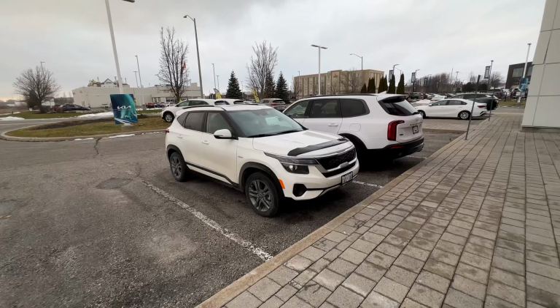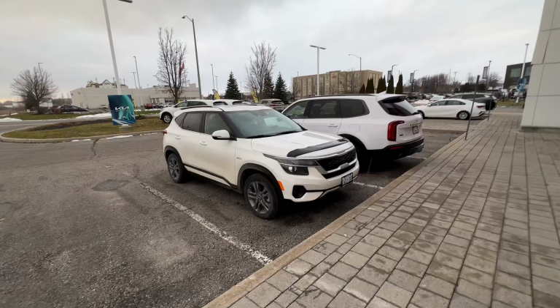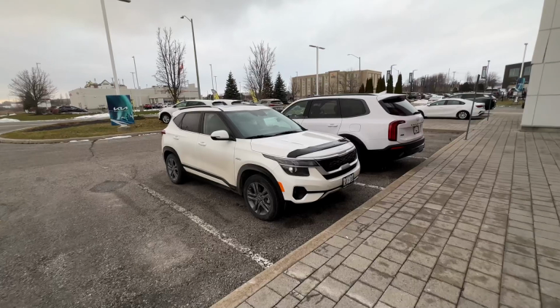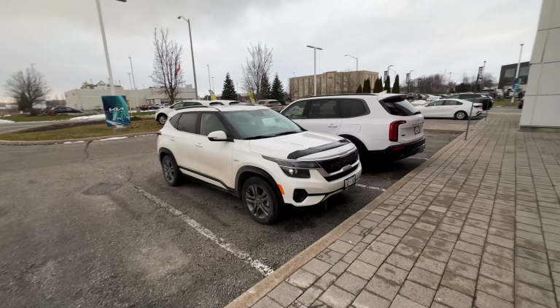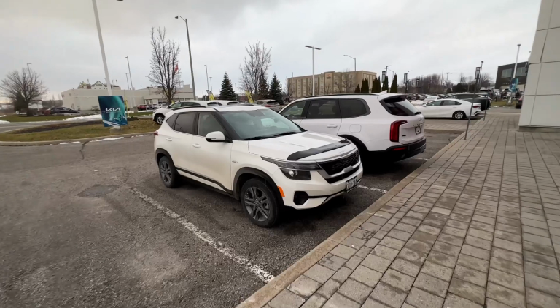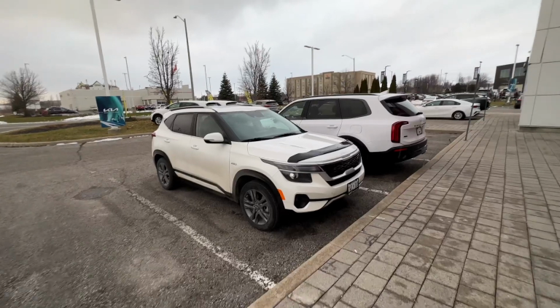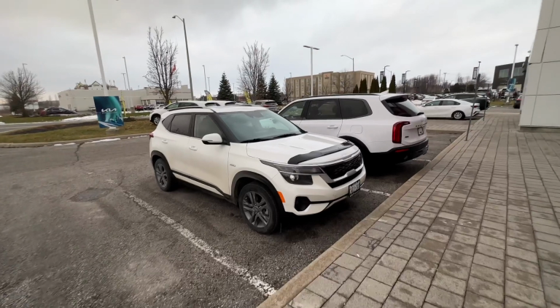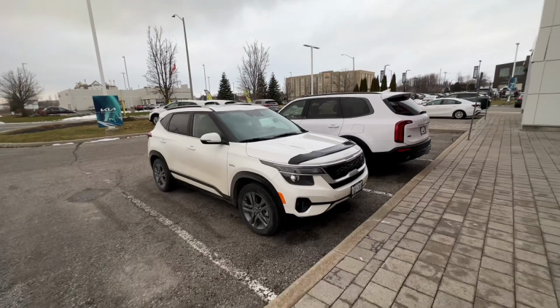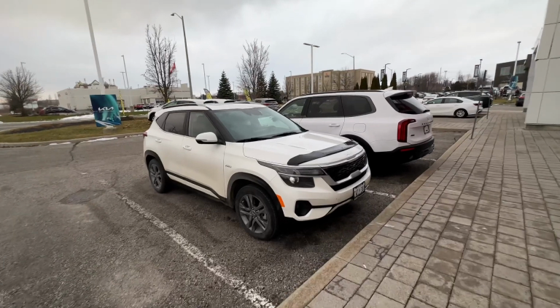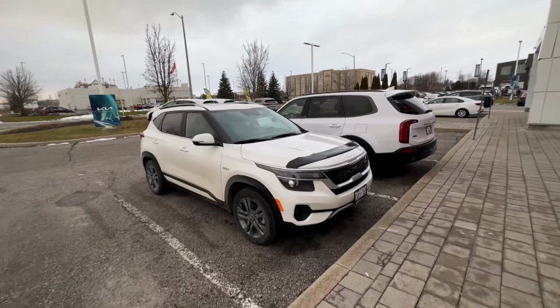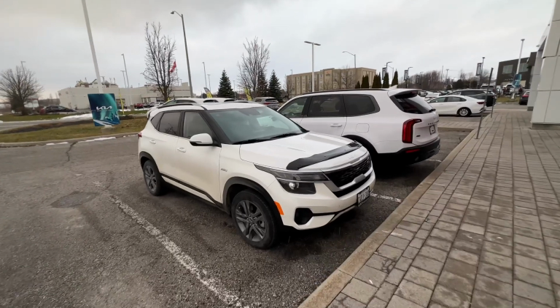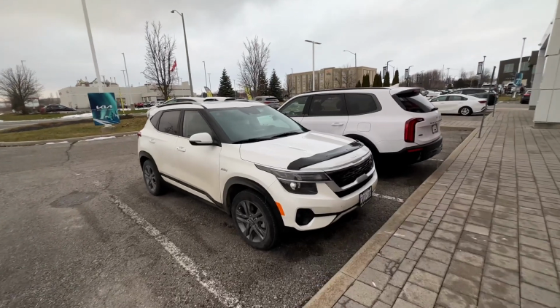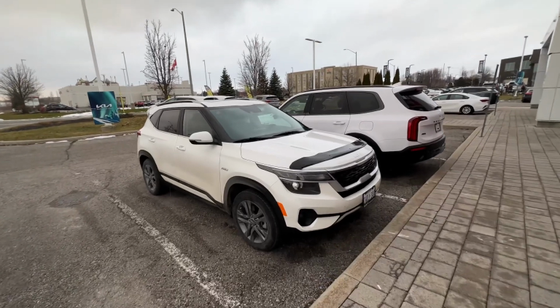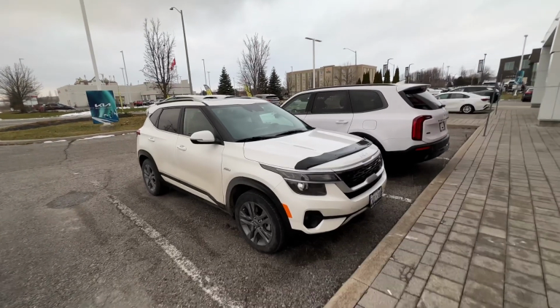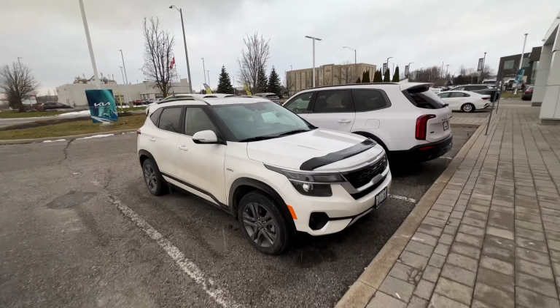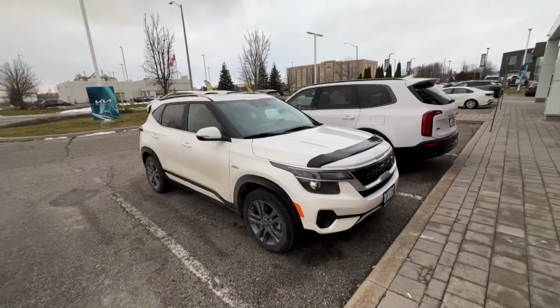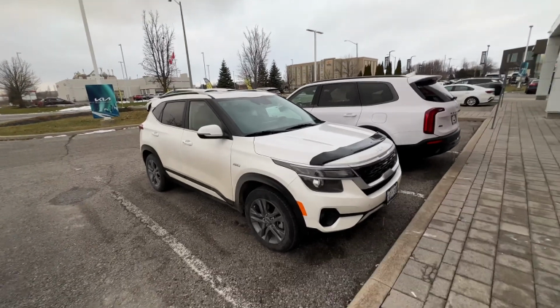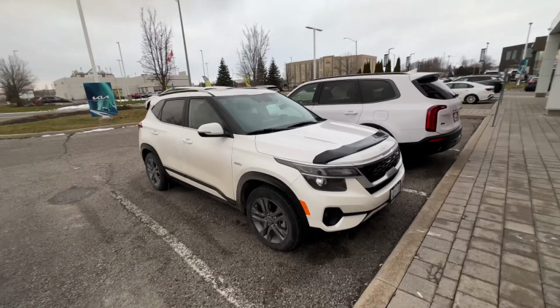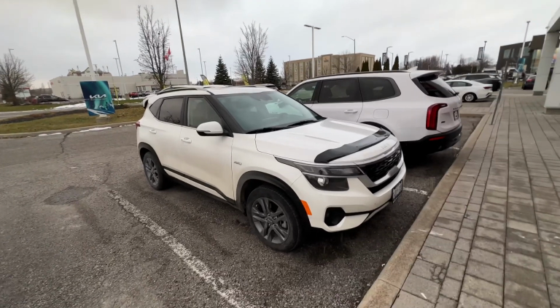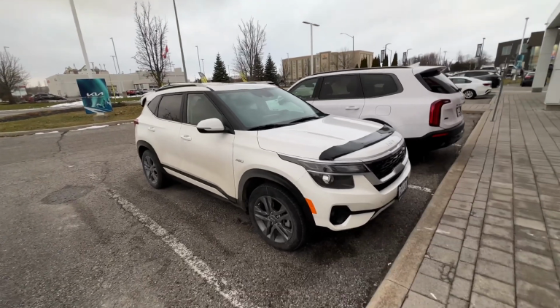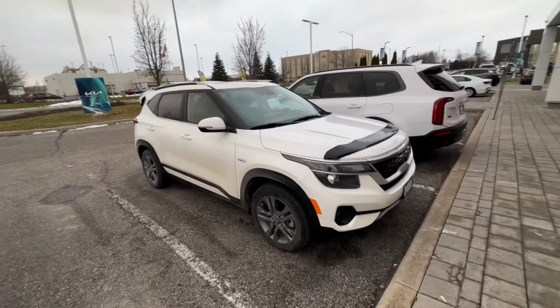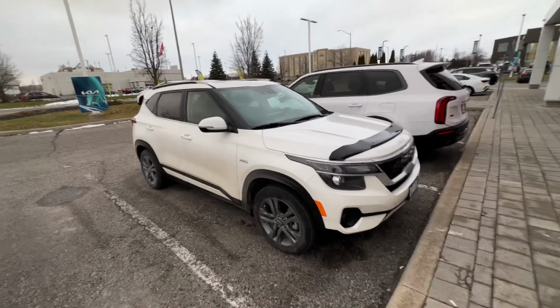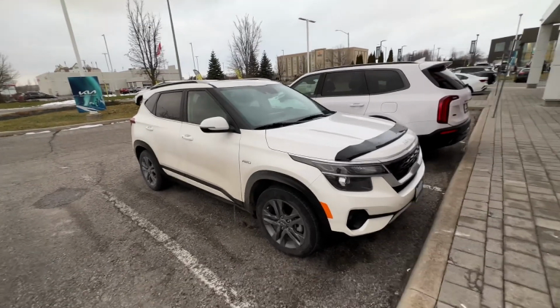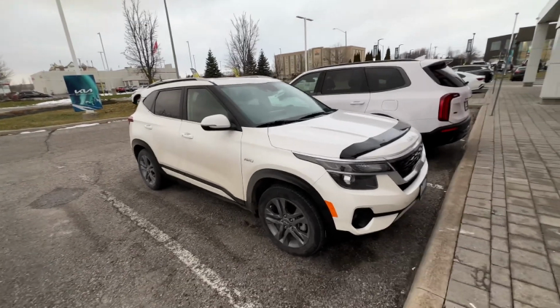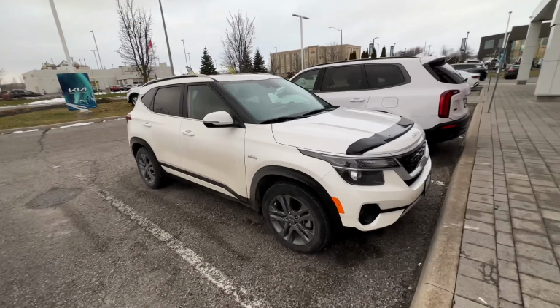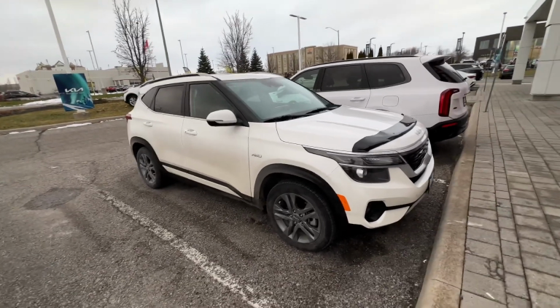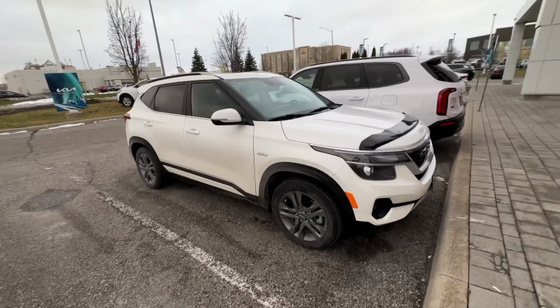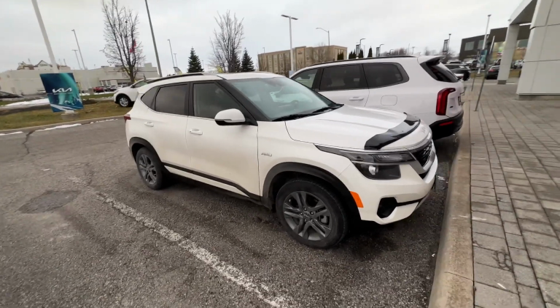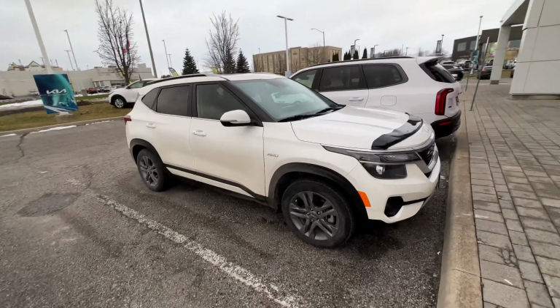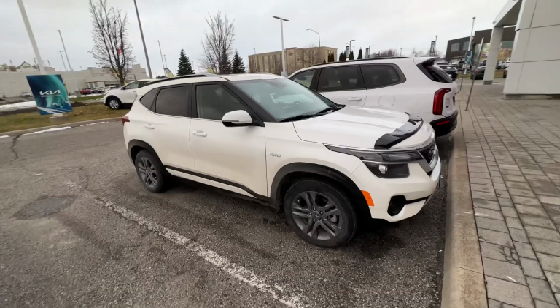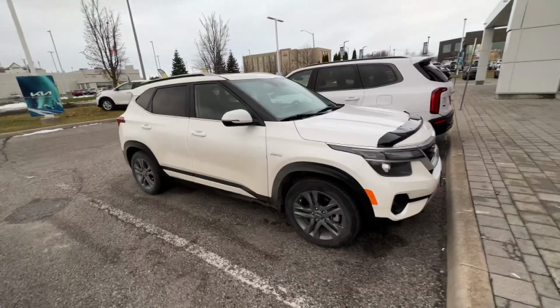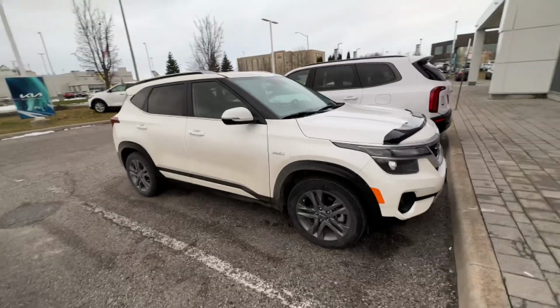Hey Joanne, hope you're doing well. If you're still looking for a Seltos, I have this coming in on trade.